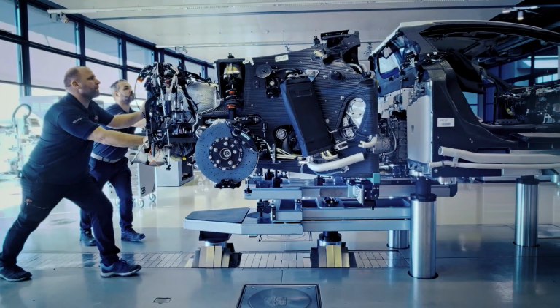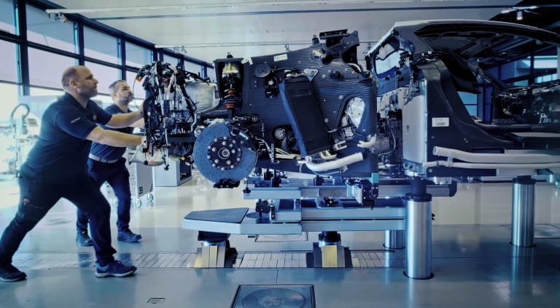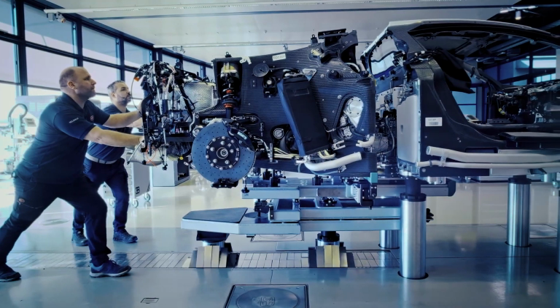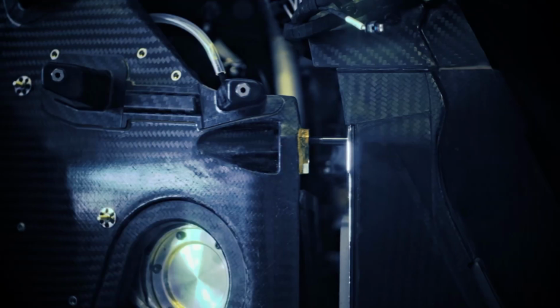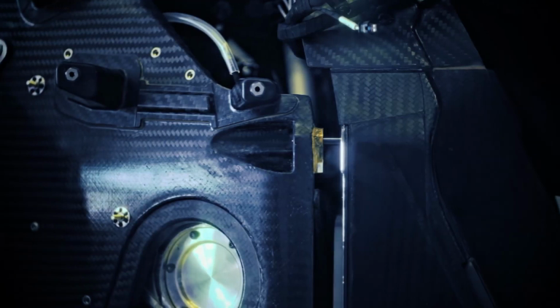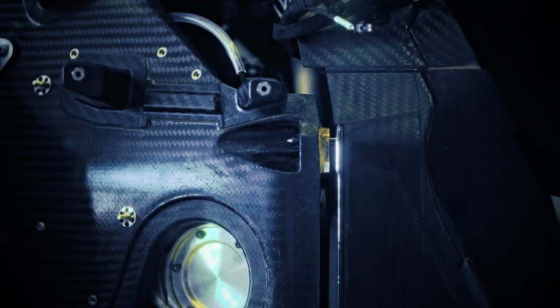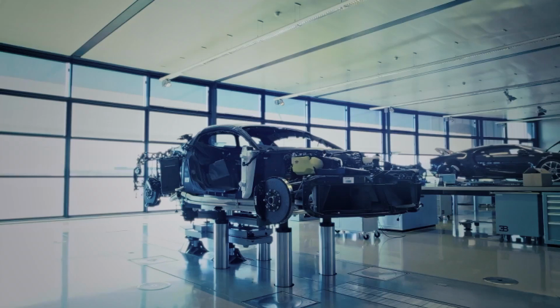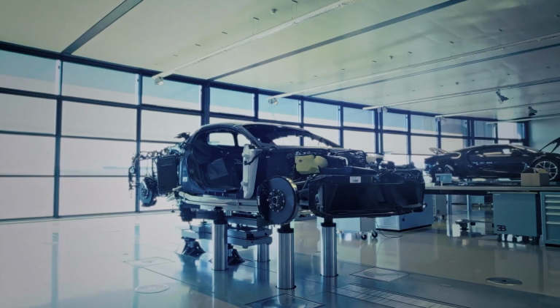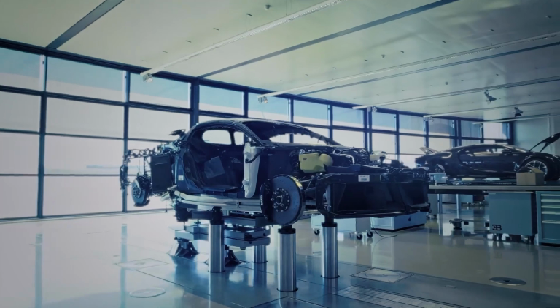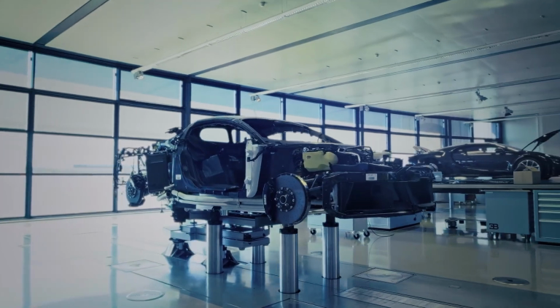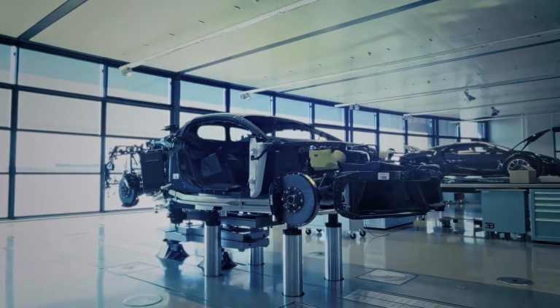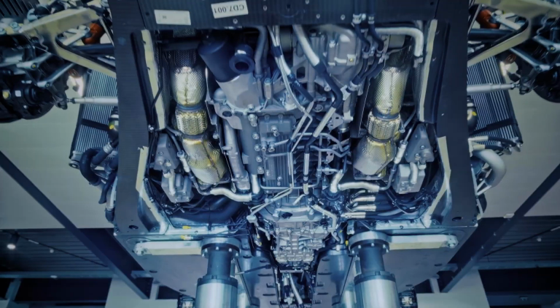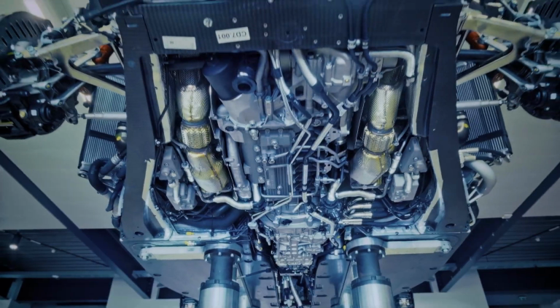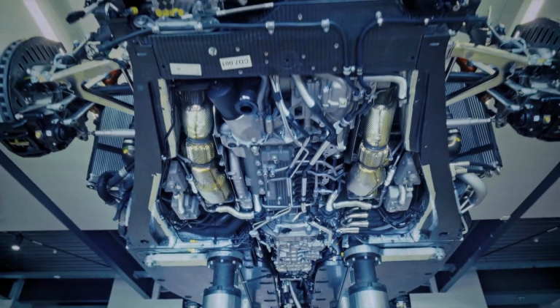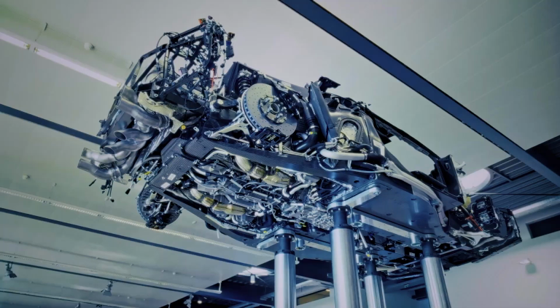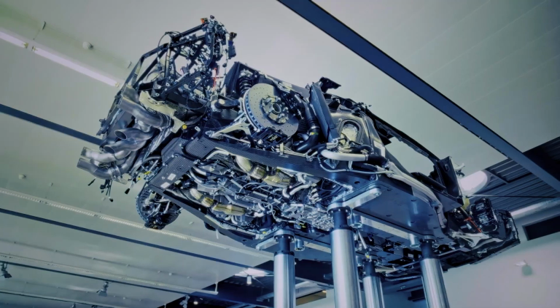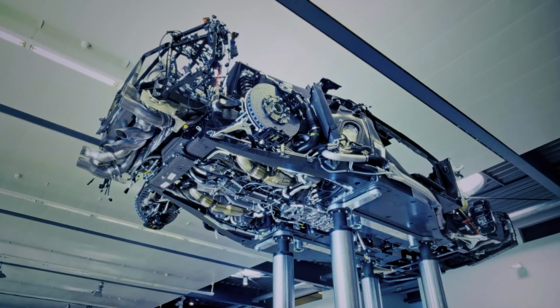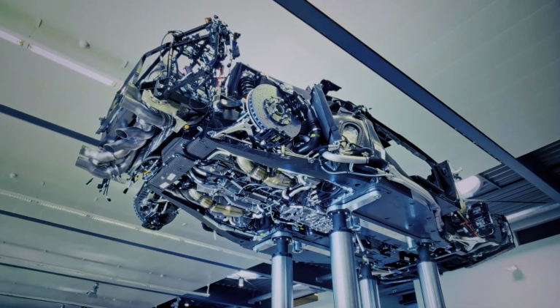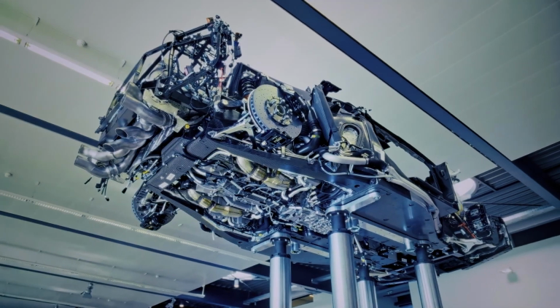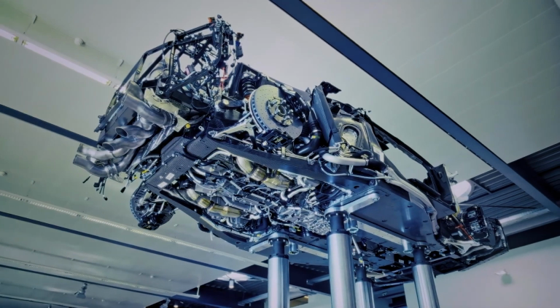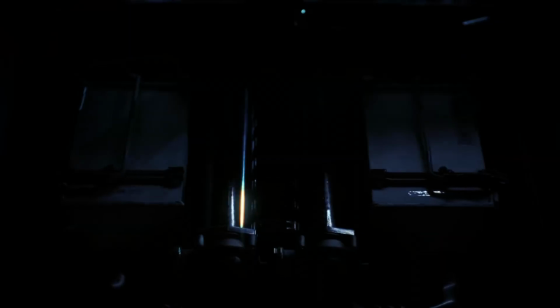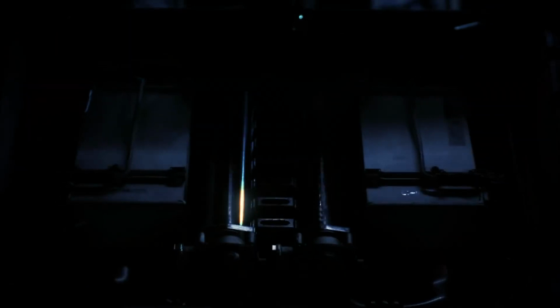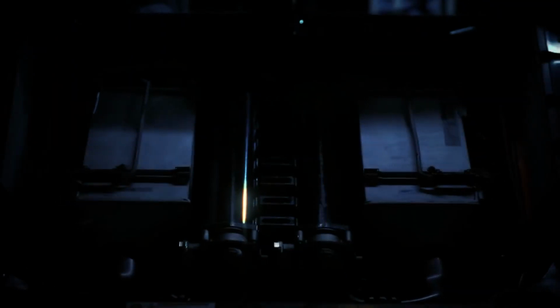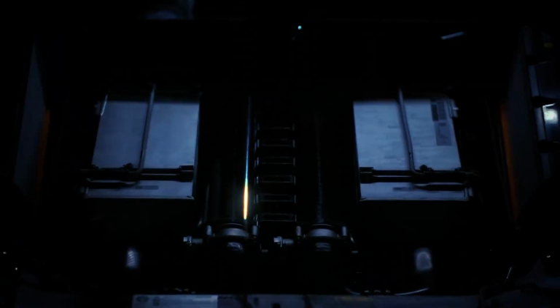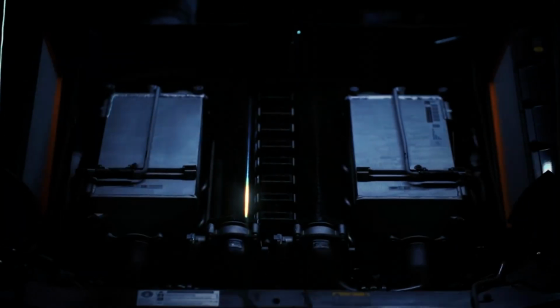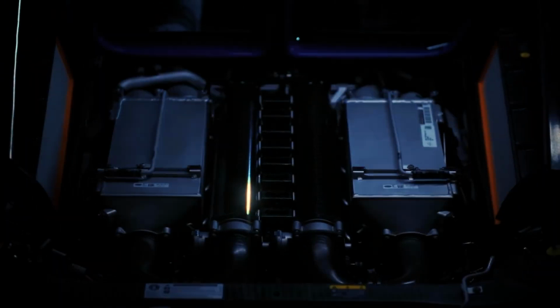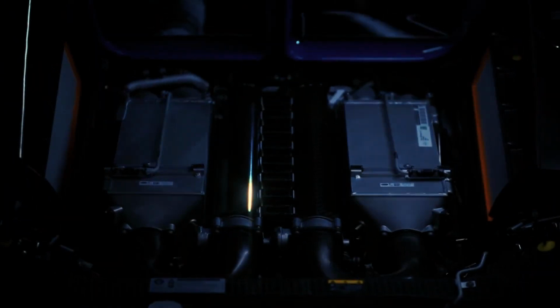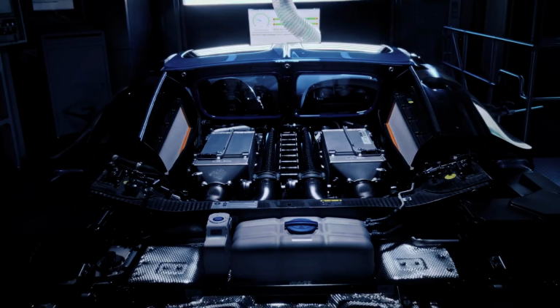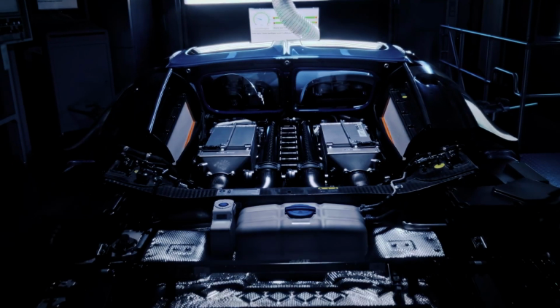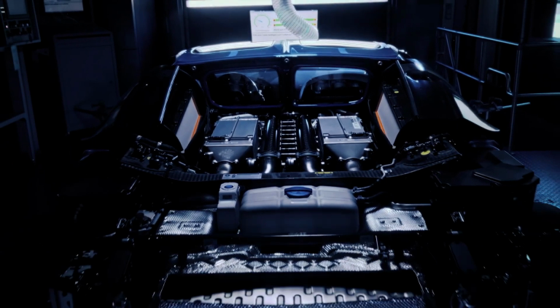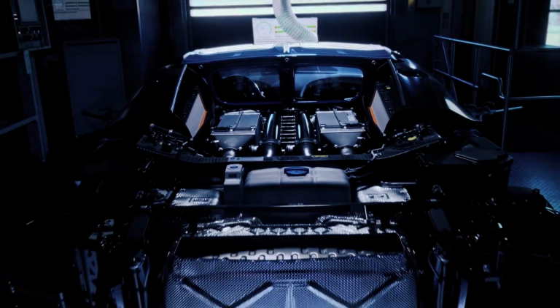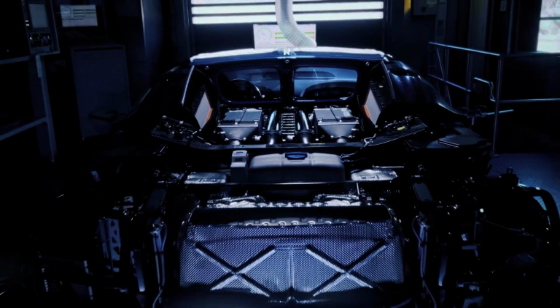Skilled technicians connect the vehicle's 20 control units, ensuring every movement is frictionless, just like a perfectly choreographed symphony.